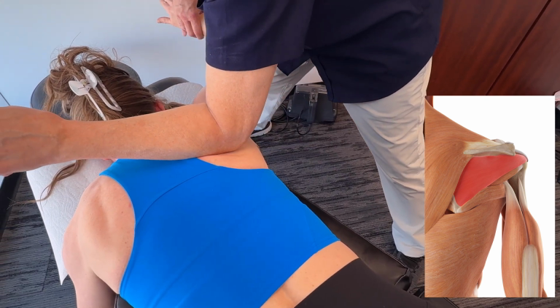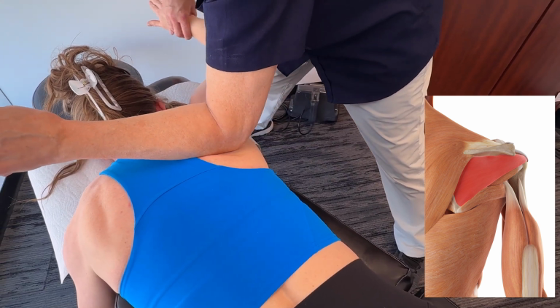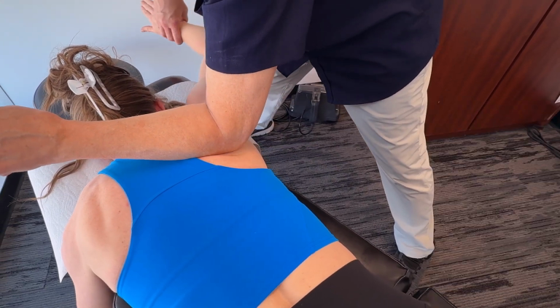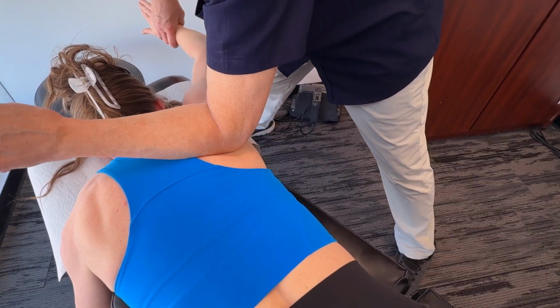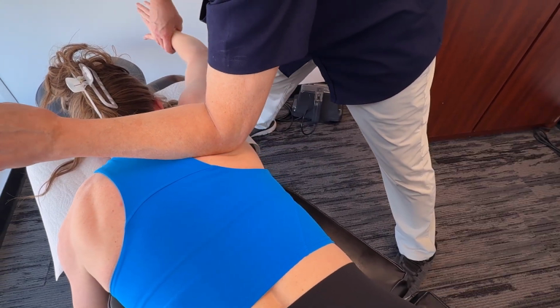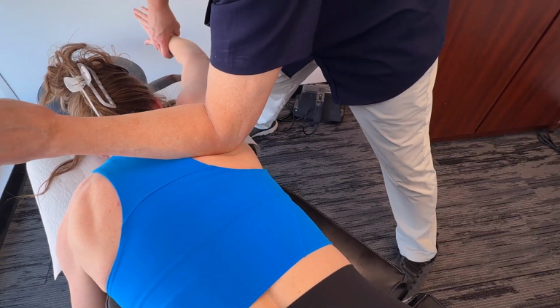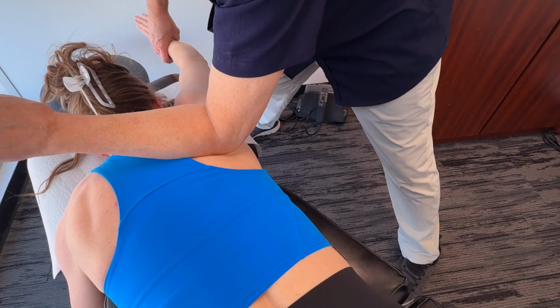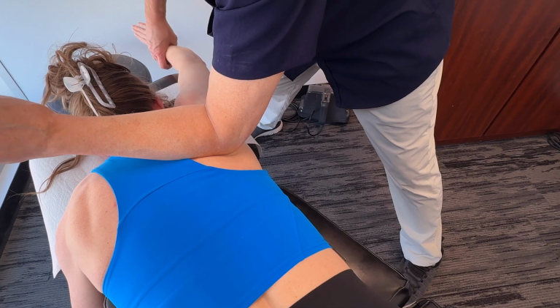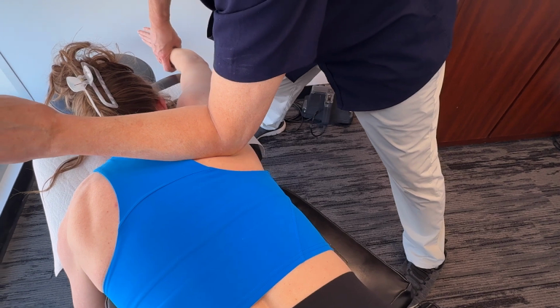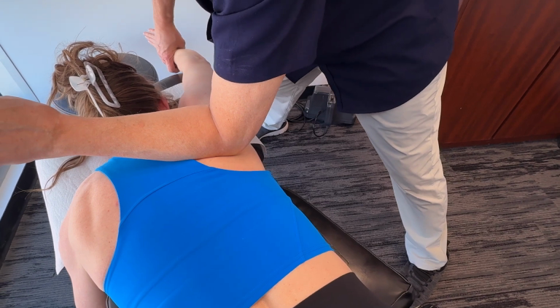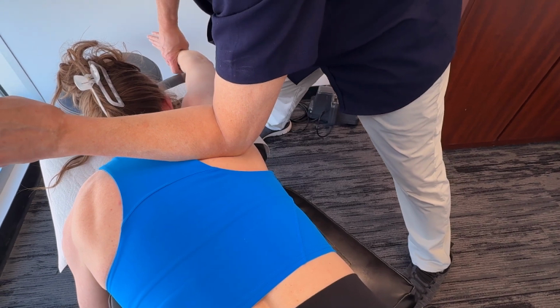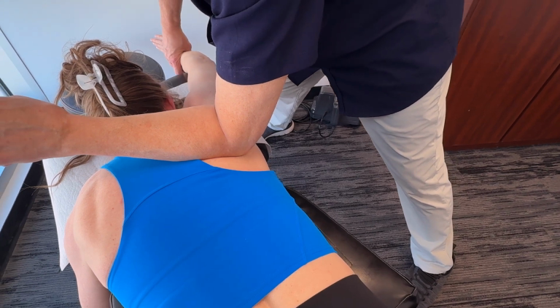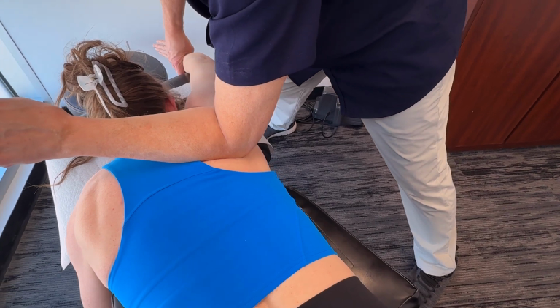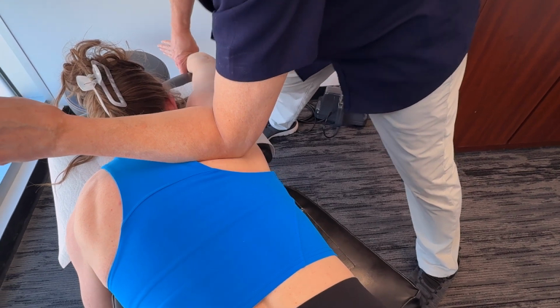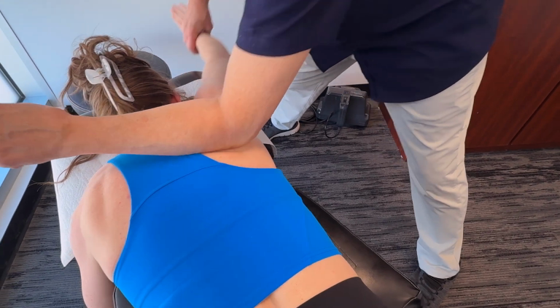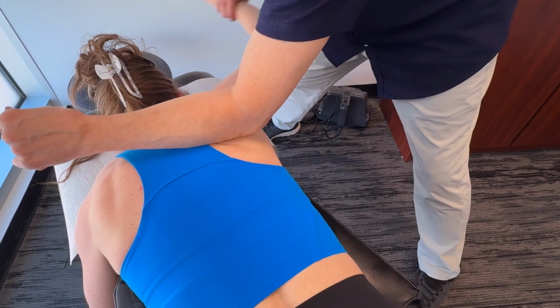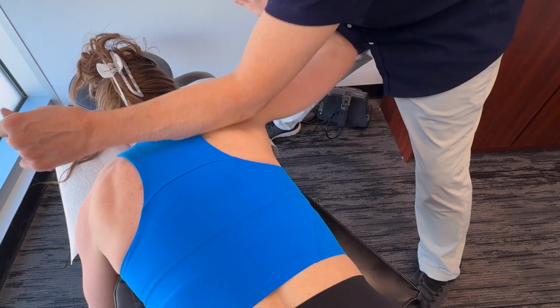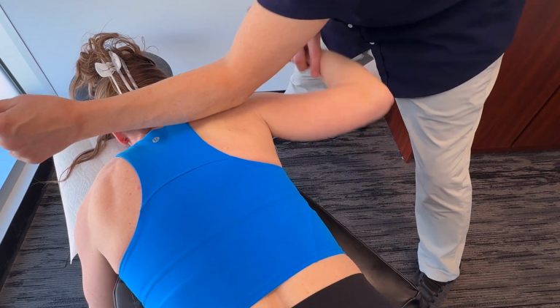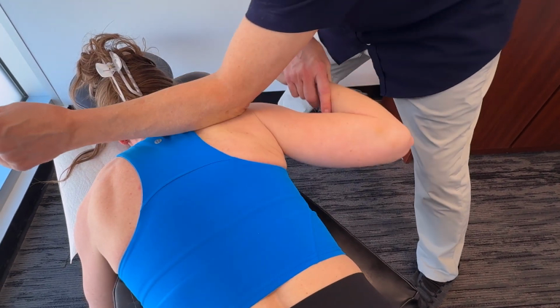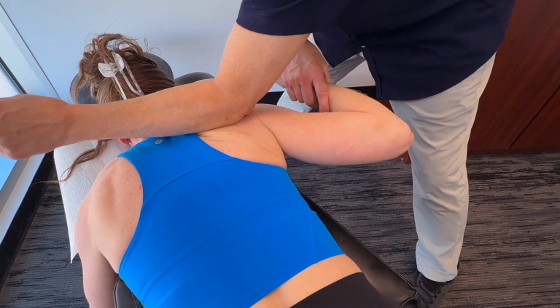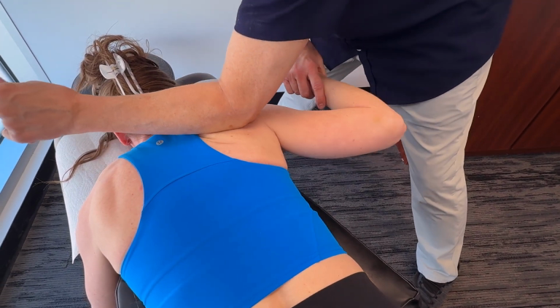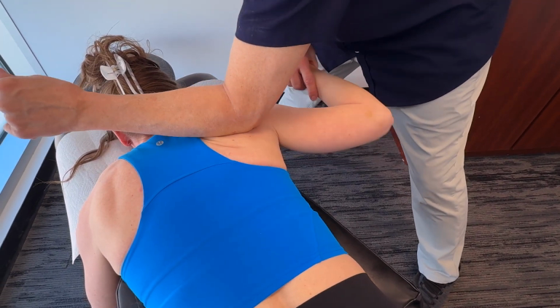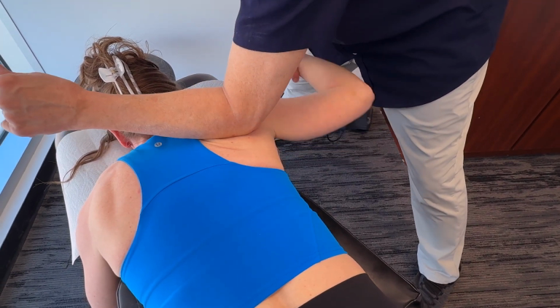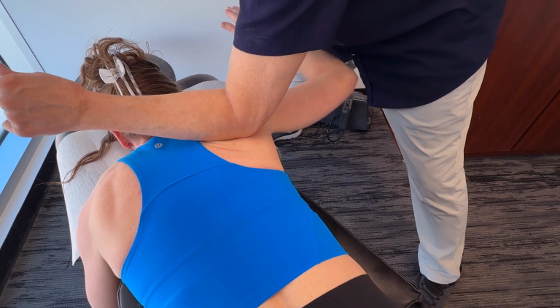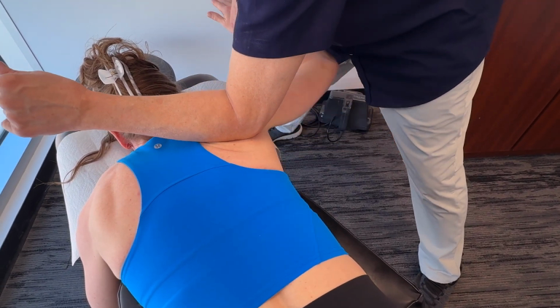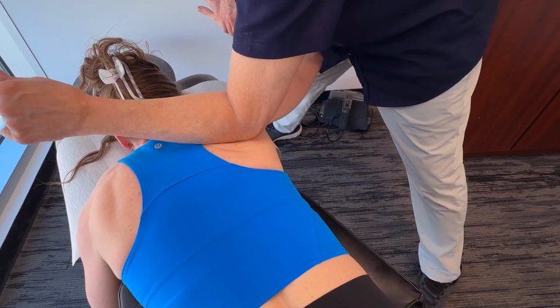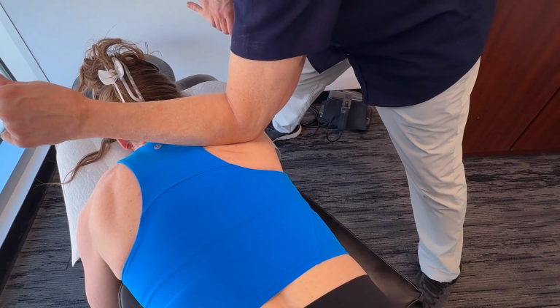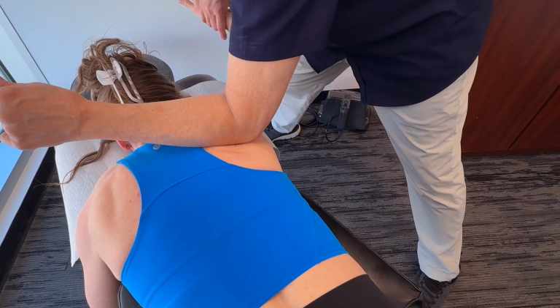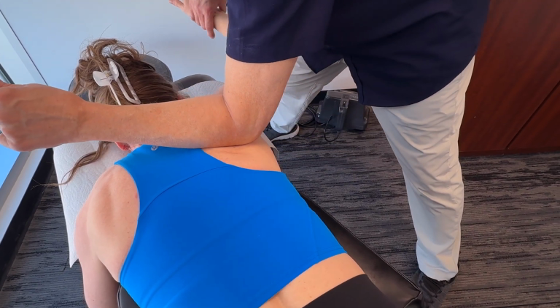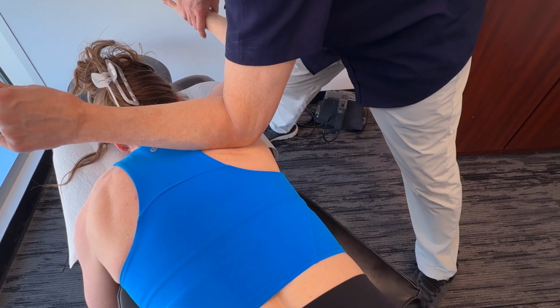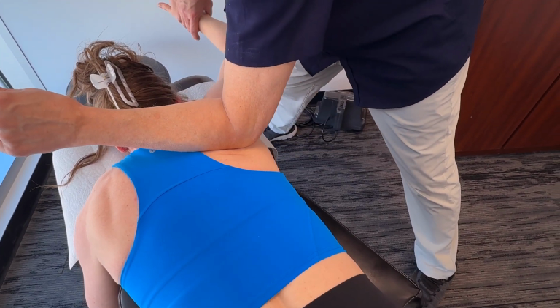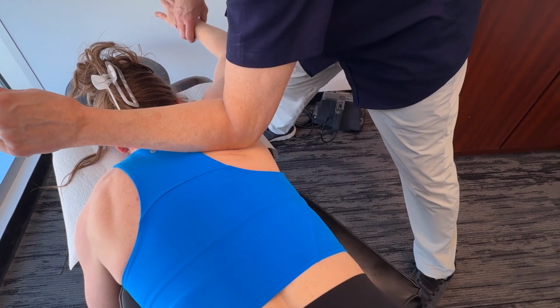When treating this area, you can use your forearm — not your elbow — covering a fairly large area.